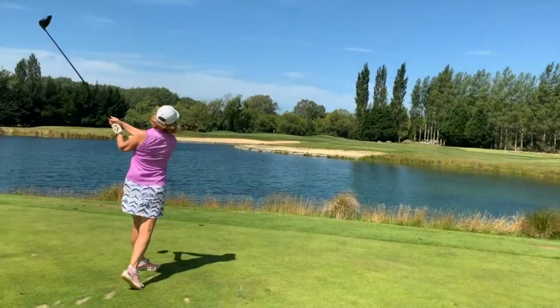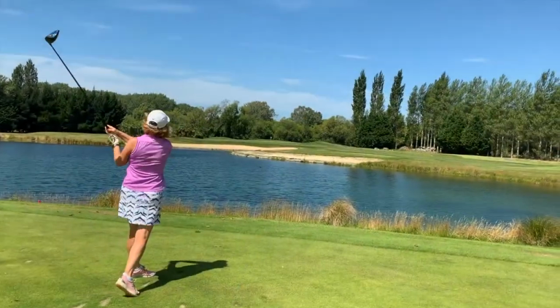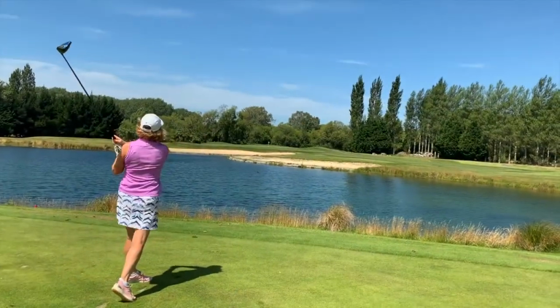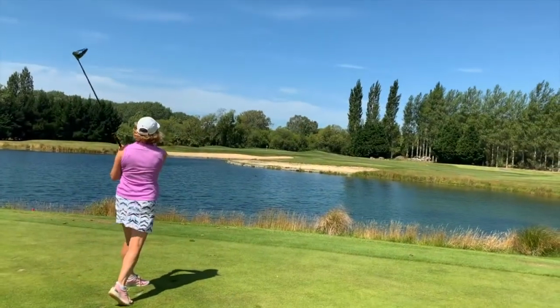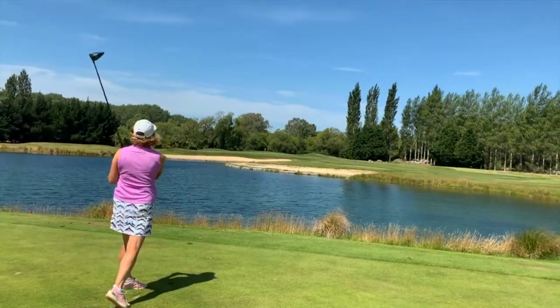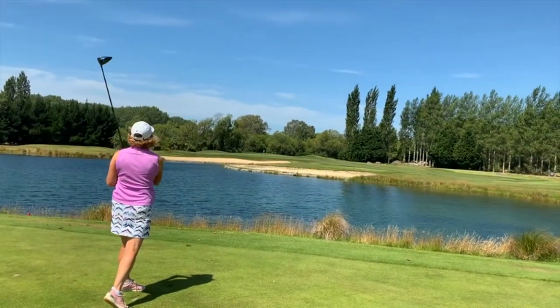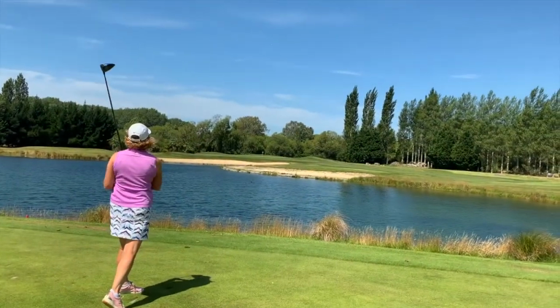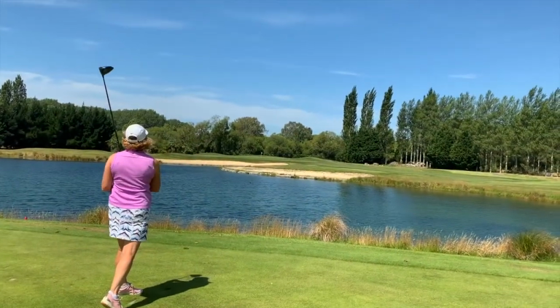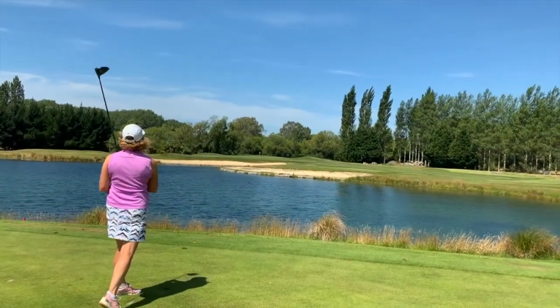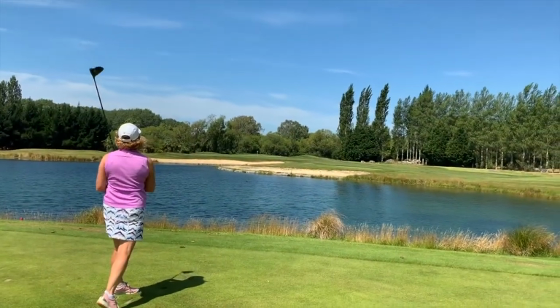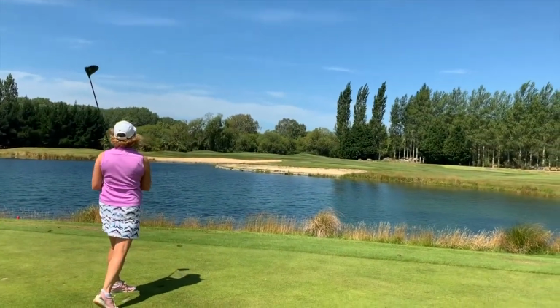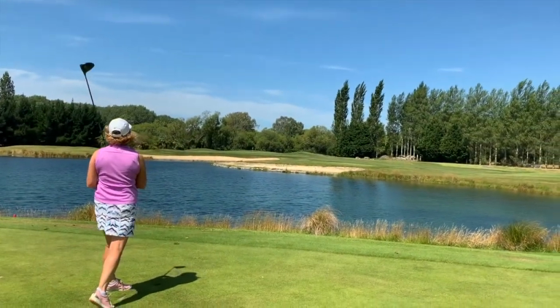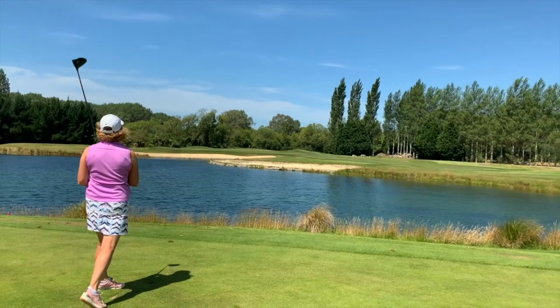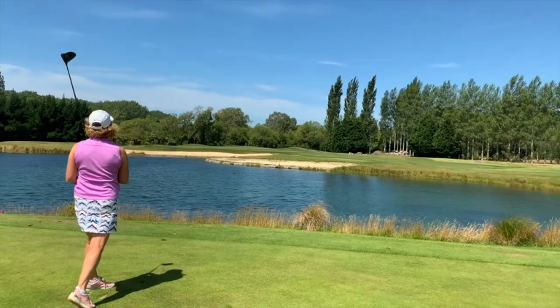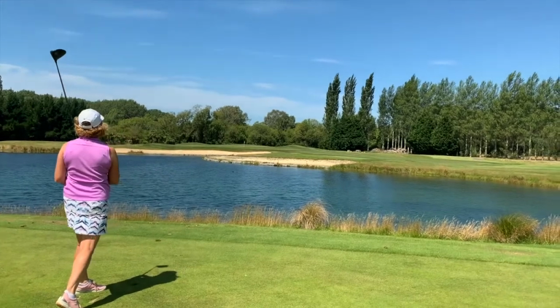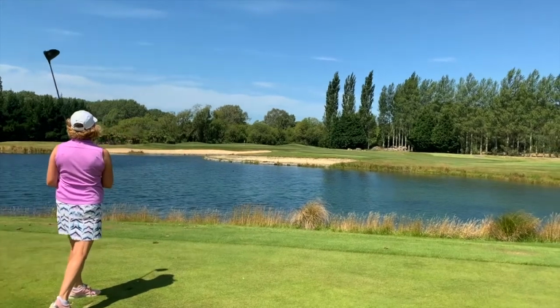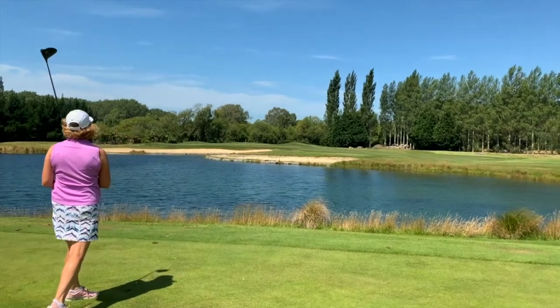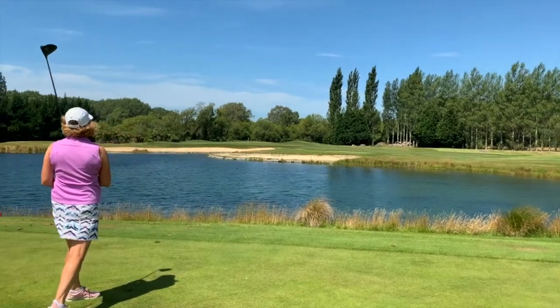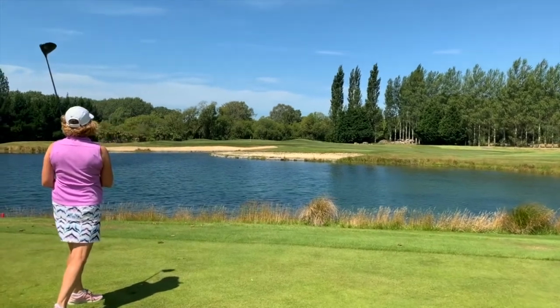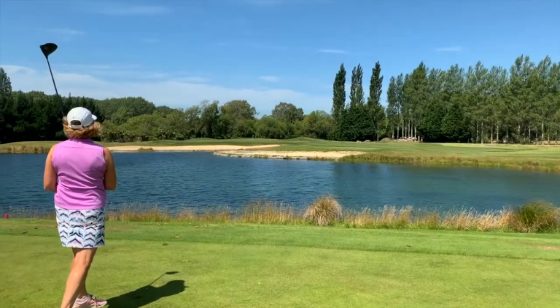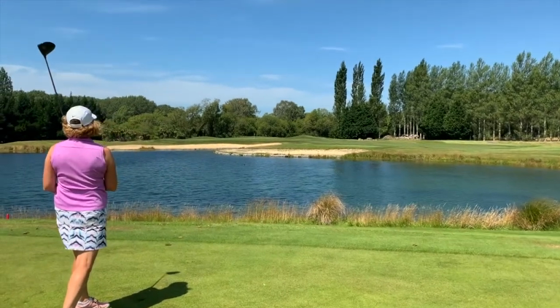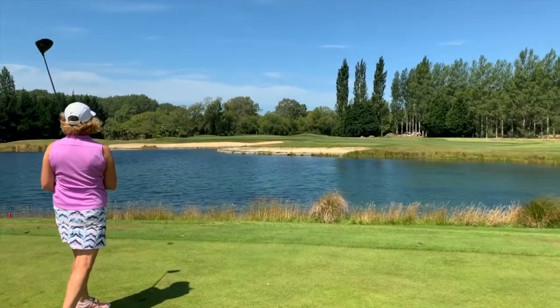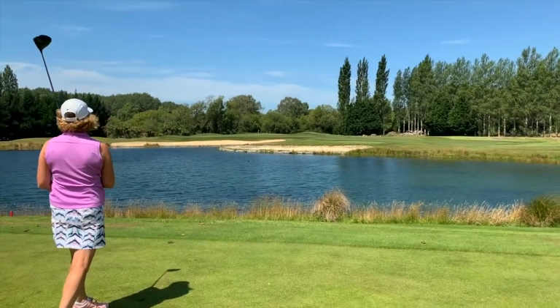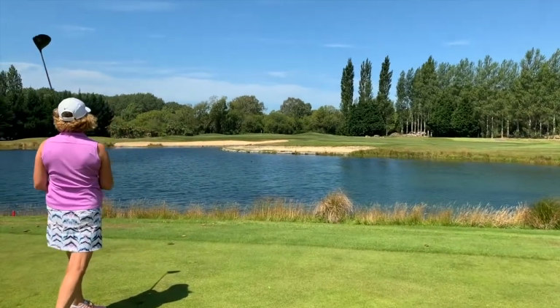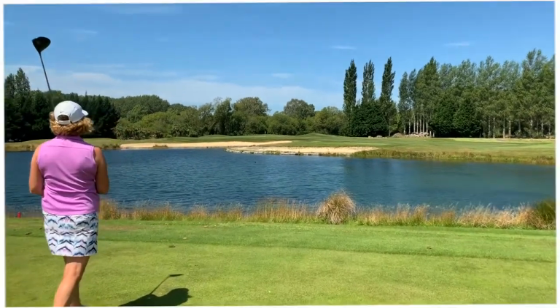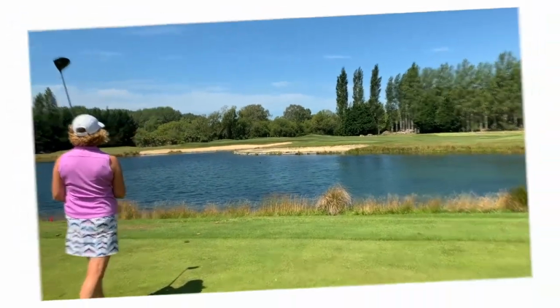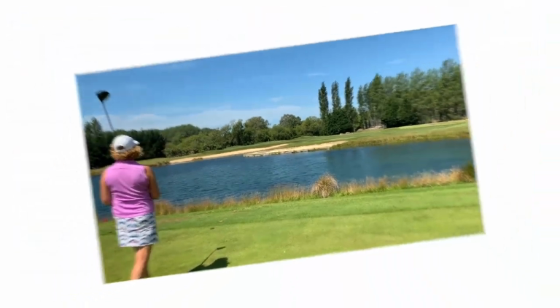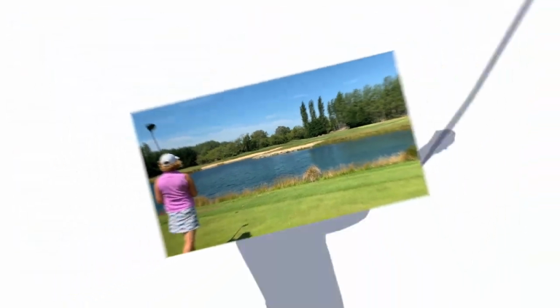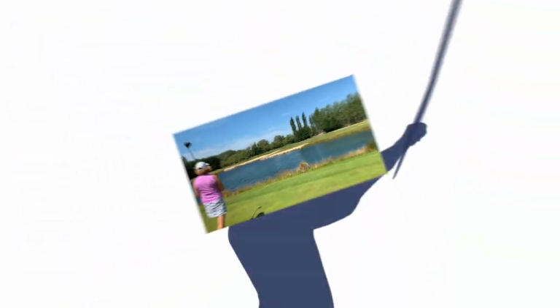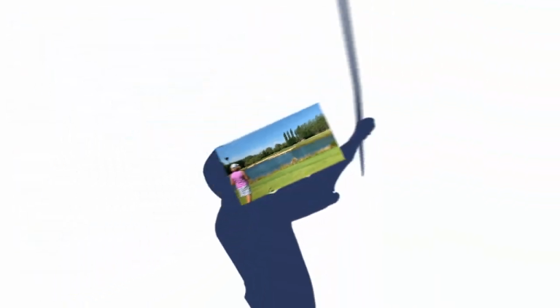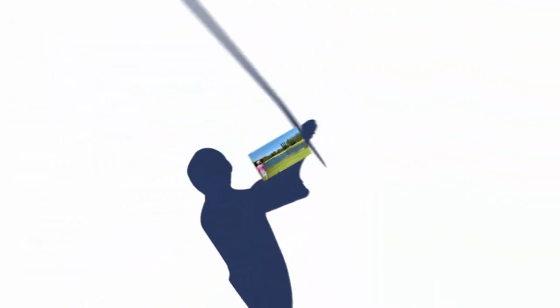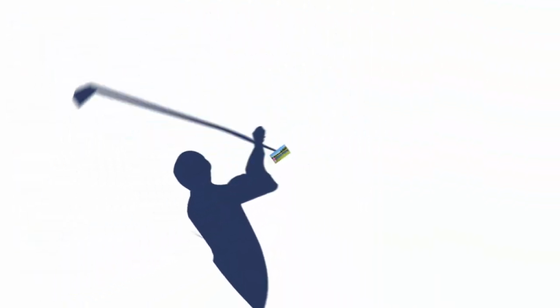The 11th hole — all carry over water. It's a longish hole, and there's a ripping shot to be had here.